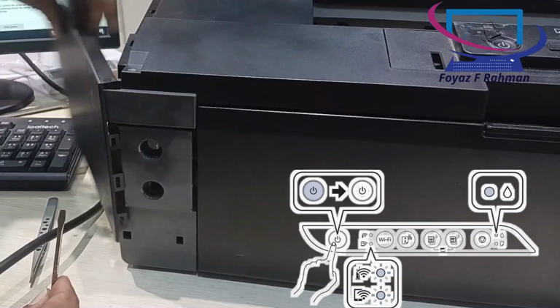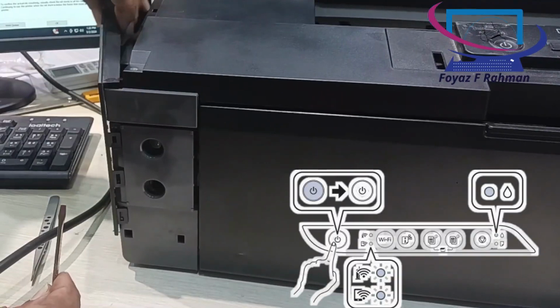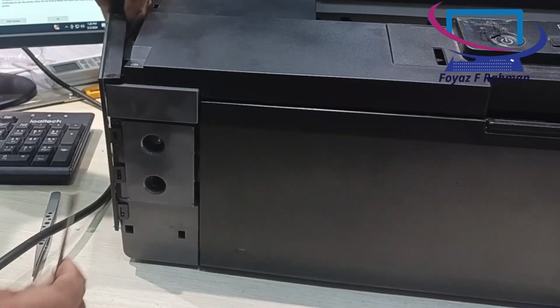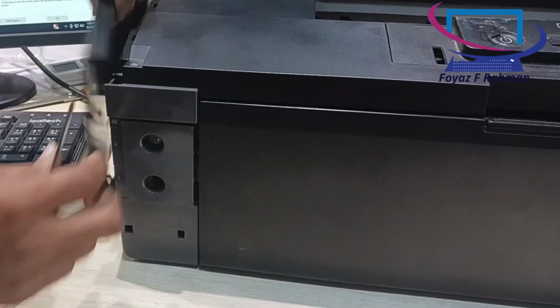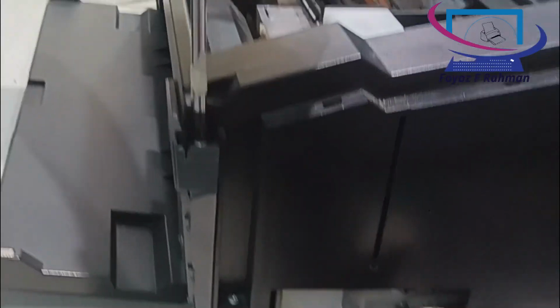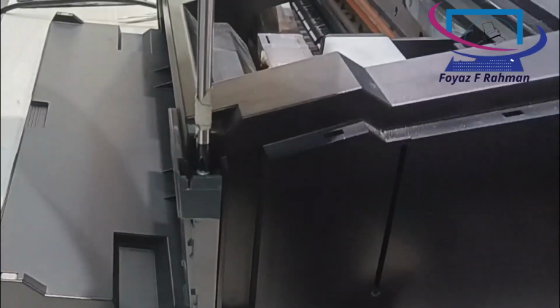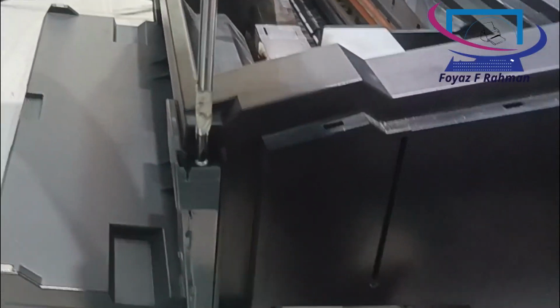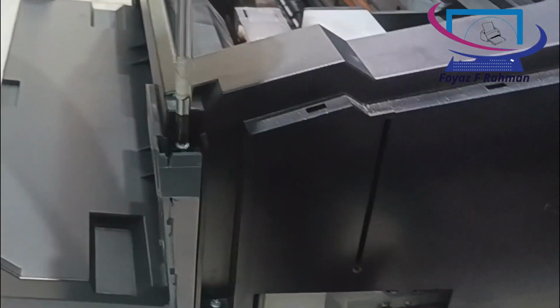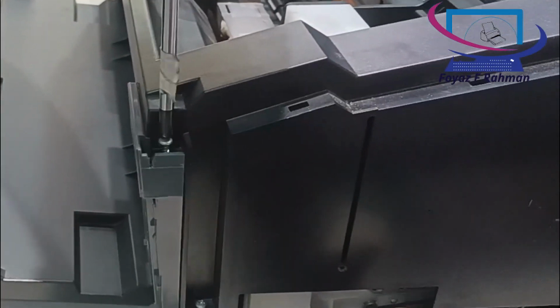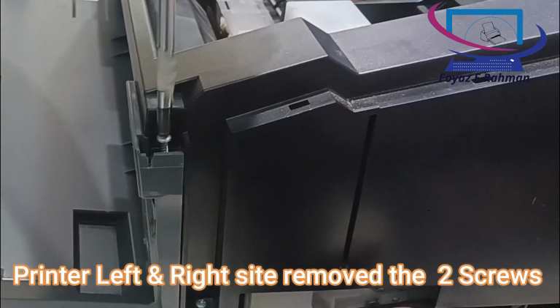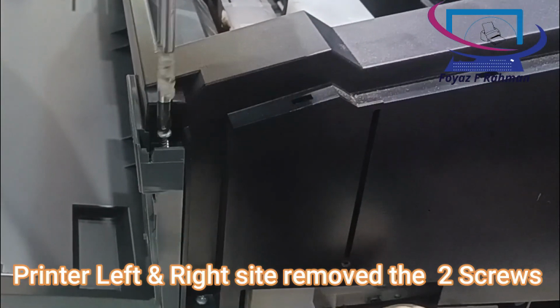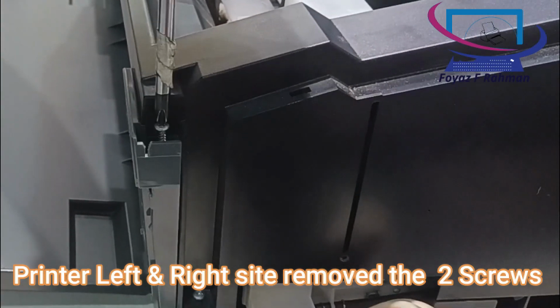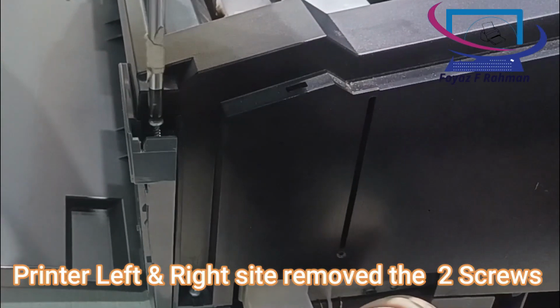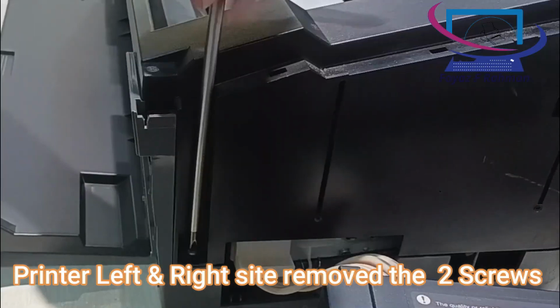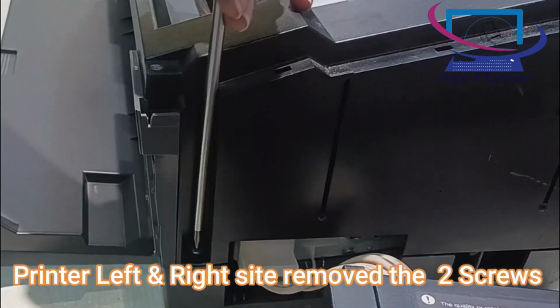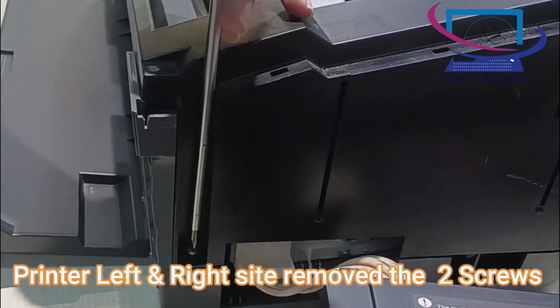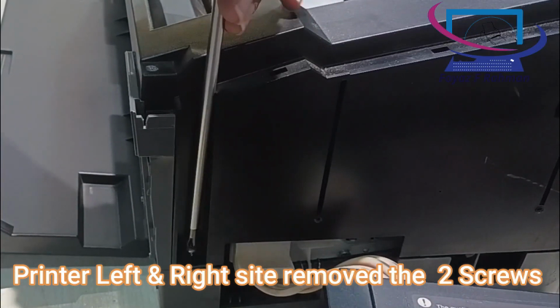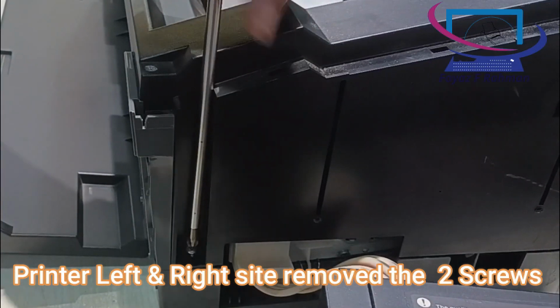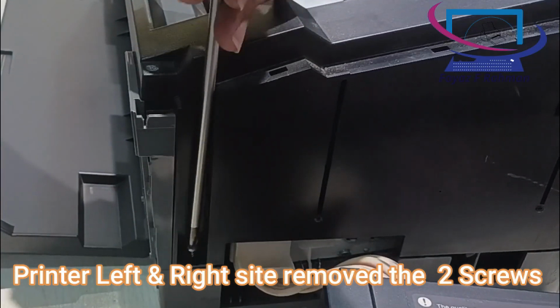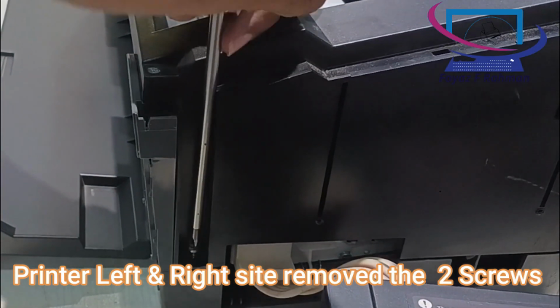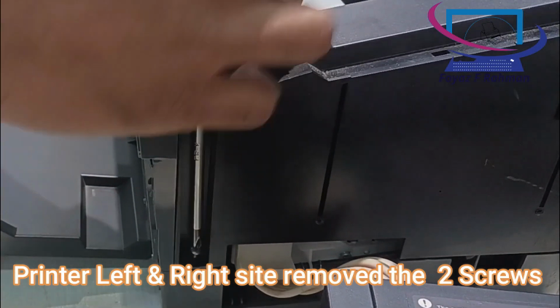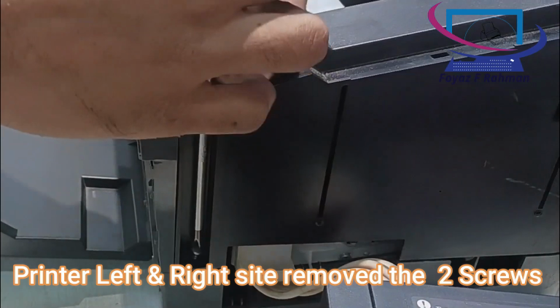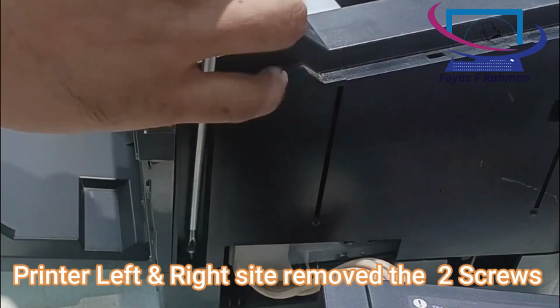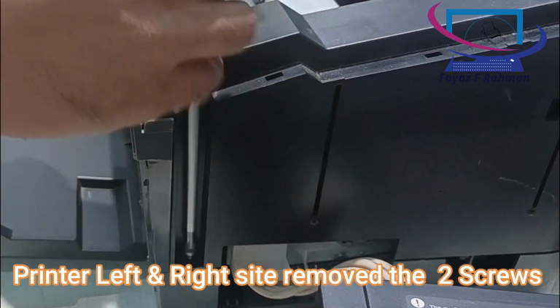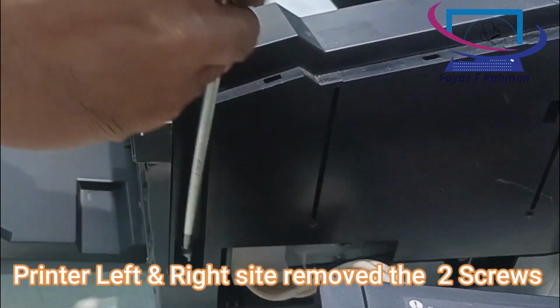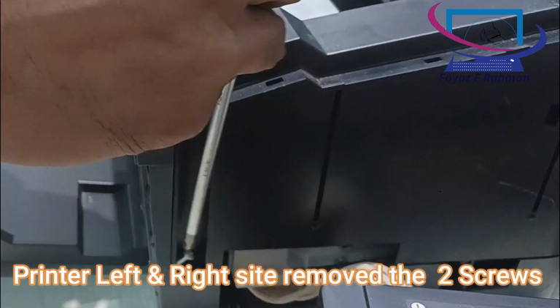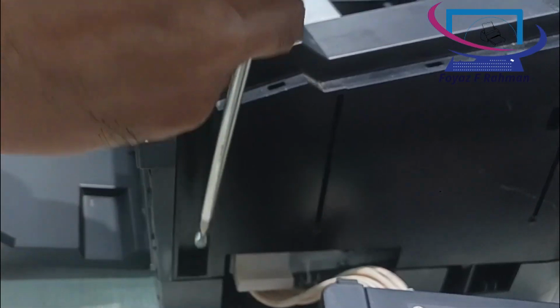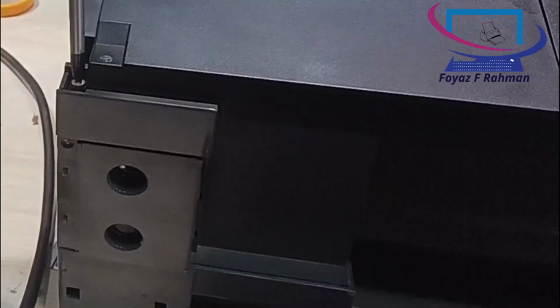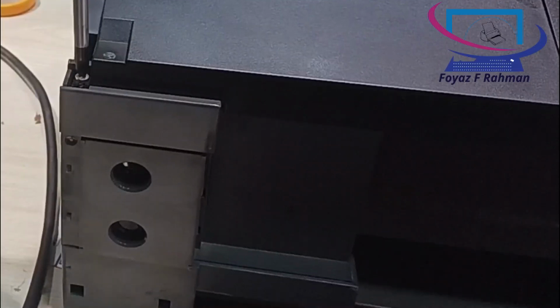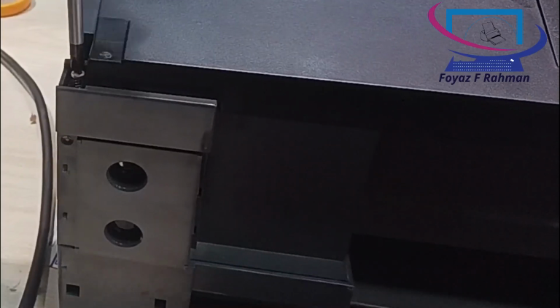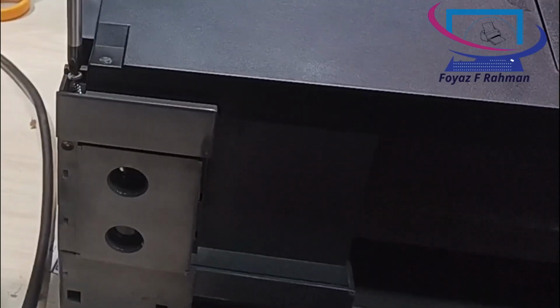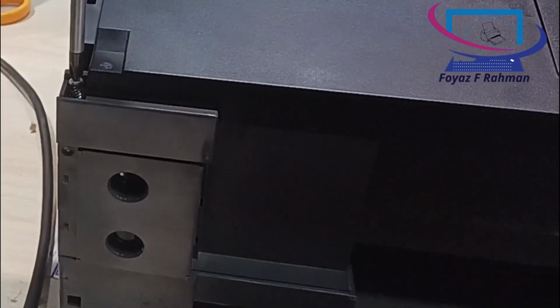Do not use the nozzle check utility while printing is in progress, otherwise your printout may be marred.